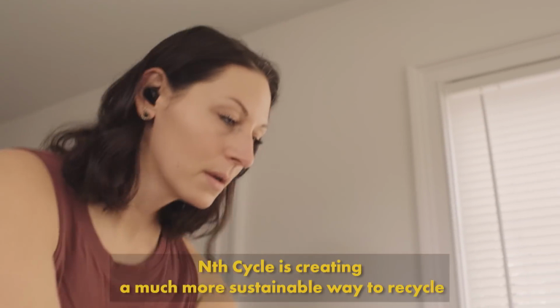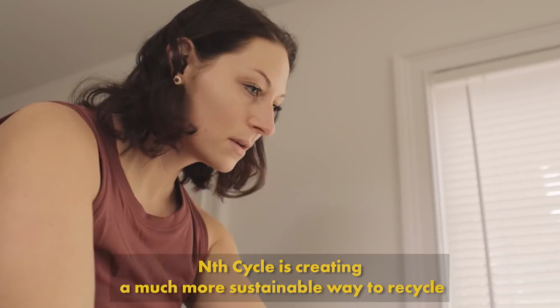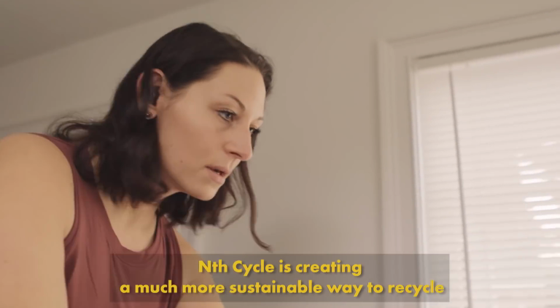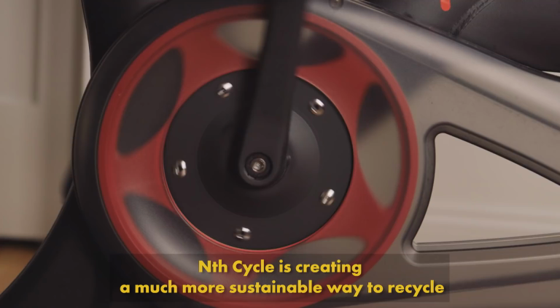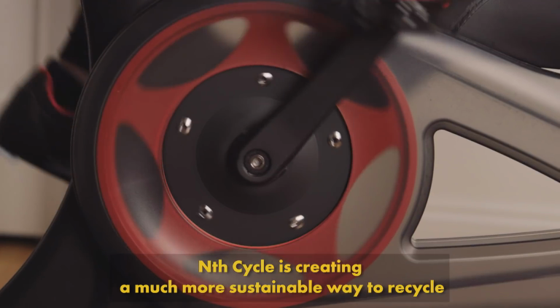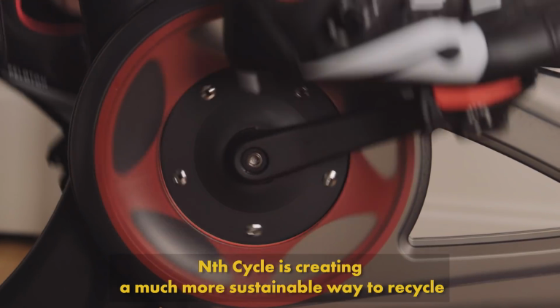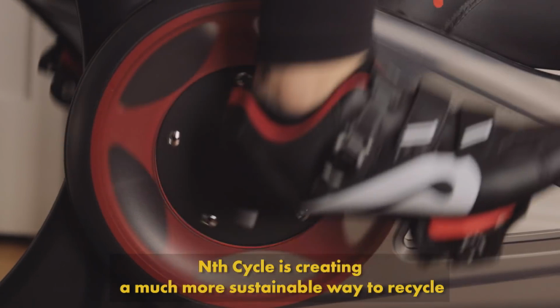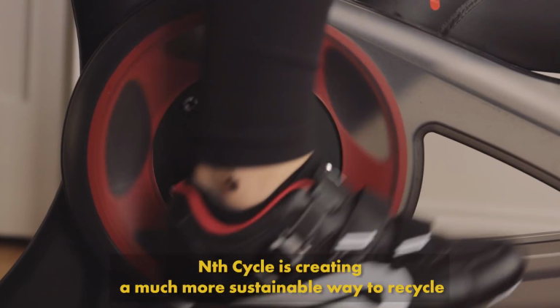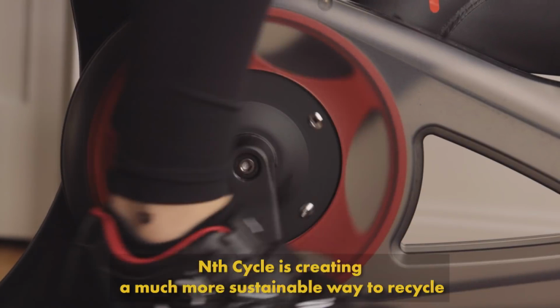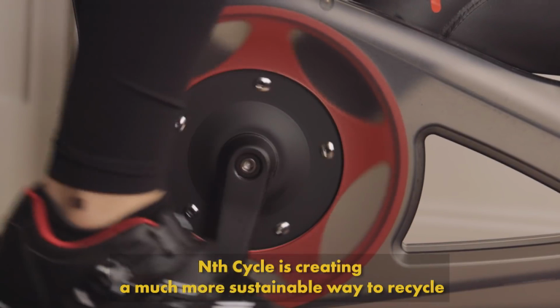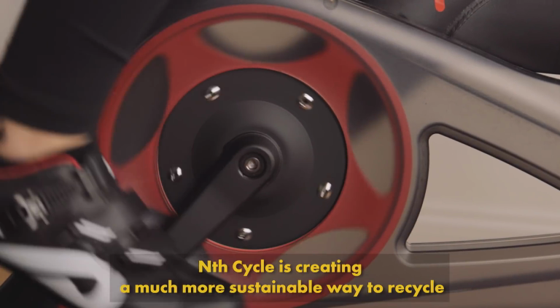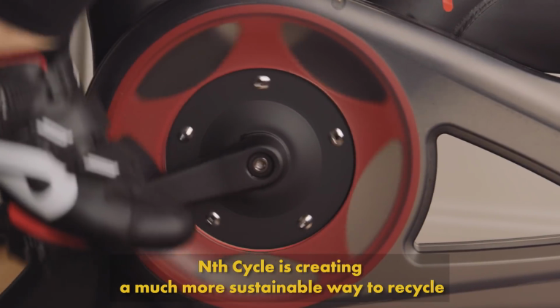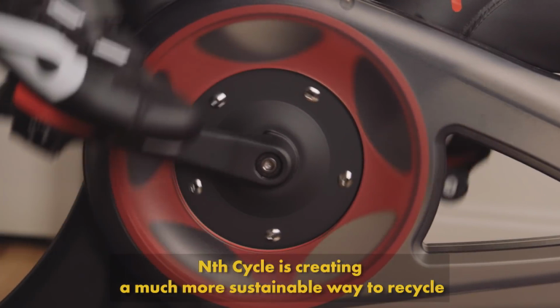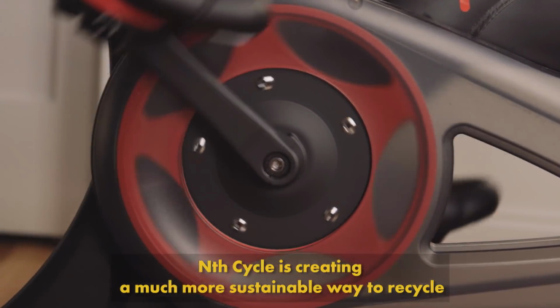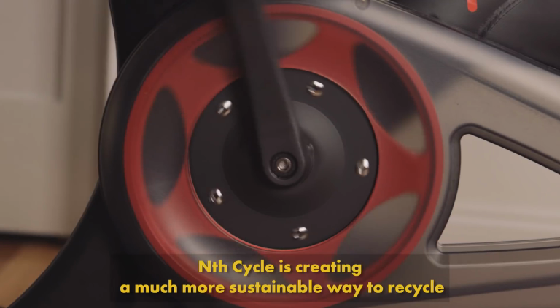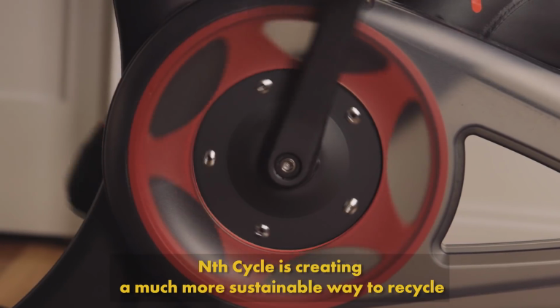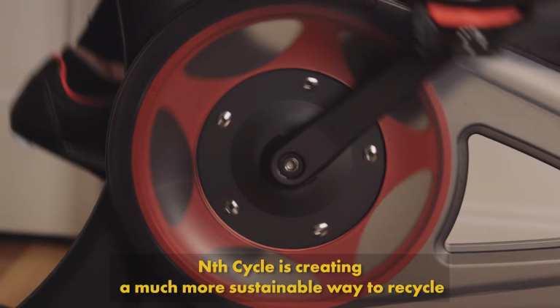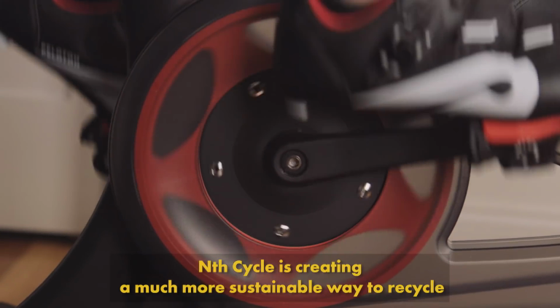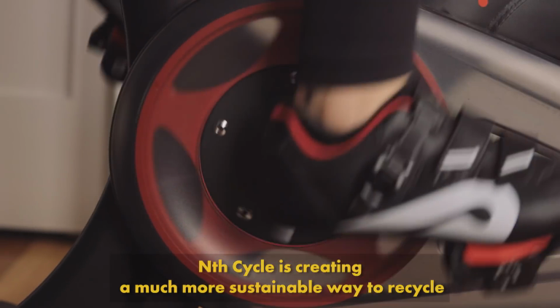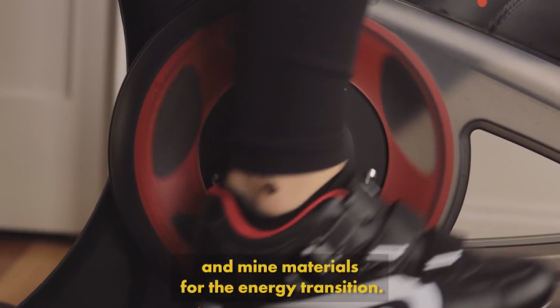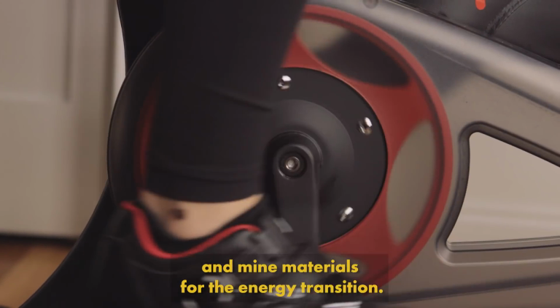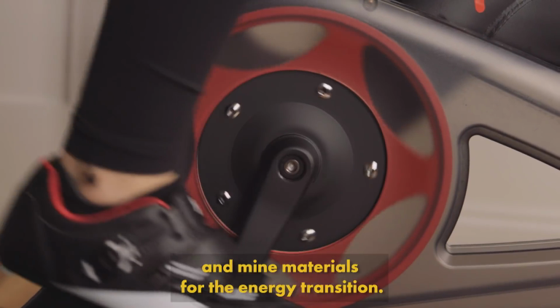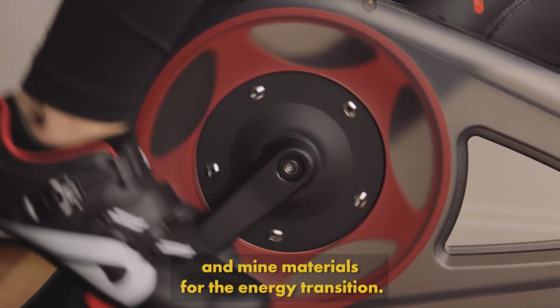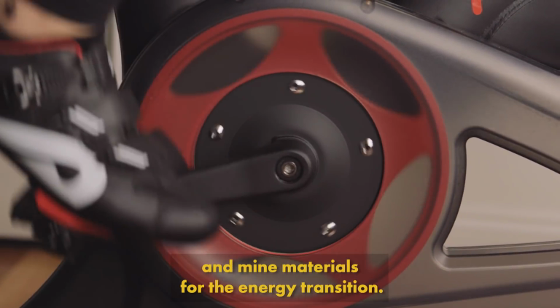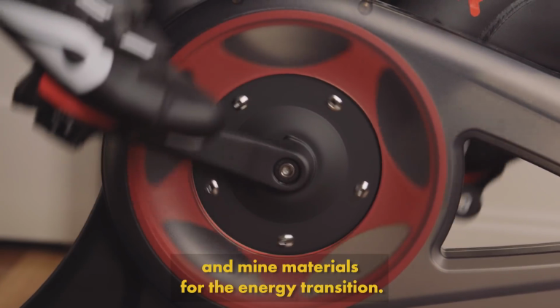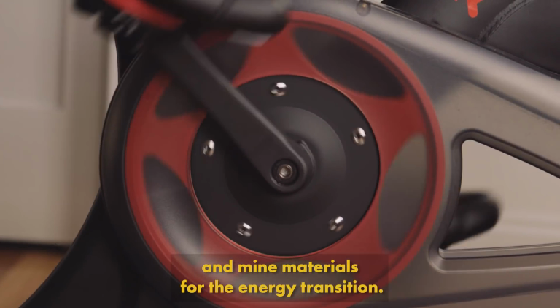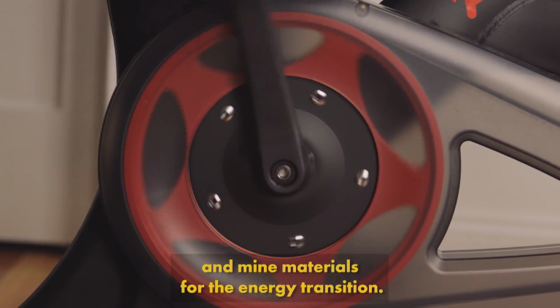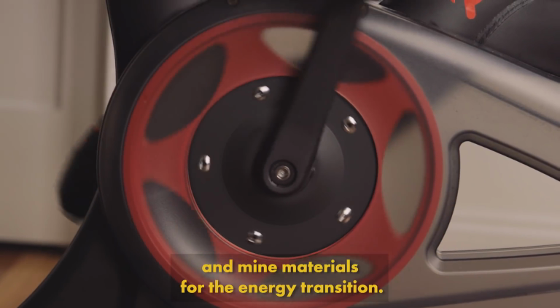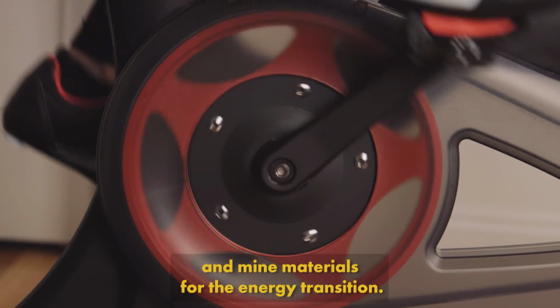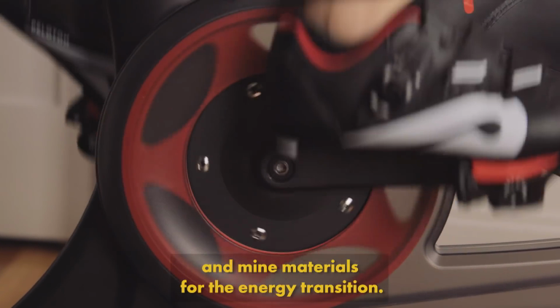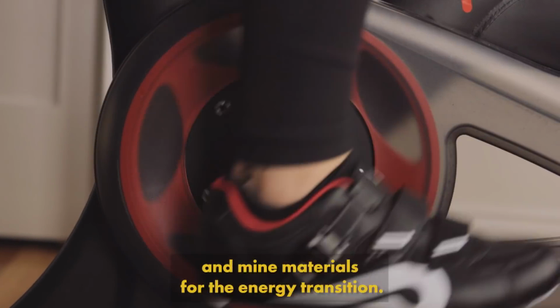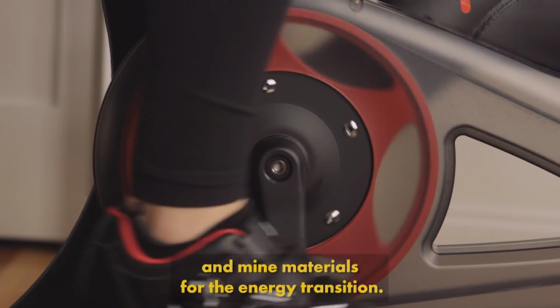N-Cycle is creating a much more sustainable way to recycle and mine materials for the energy transition.